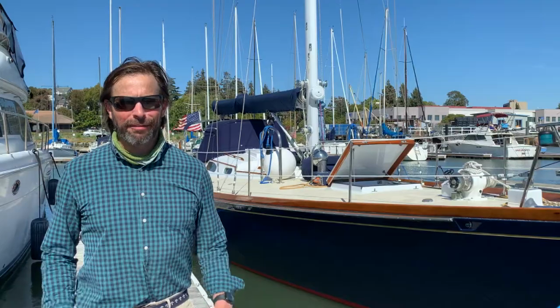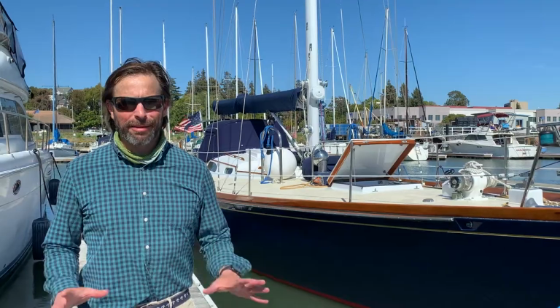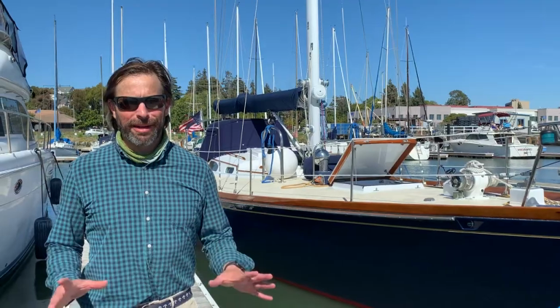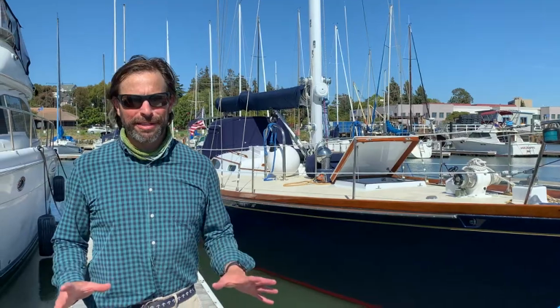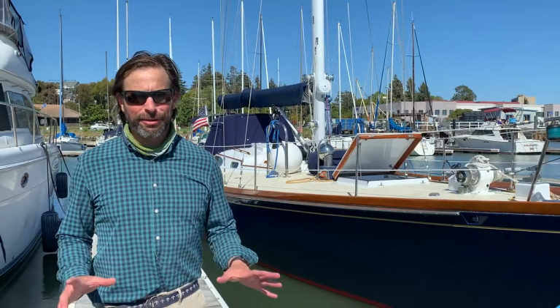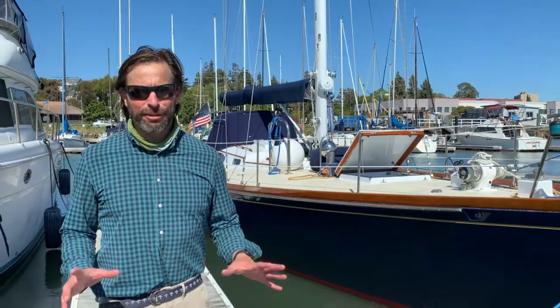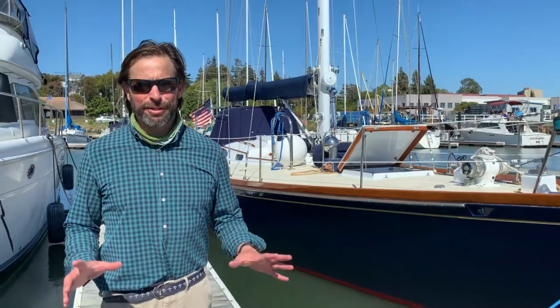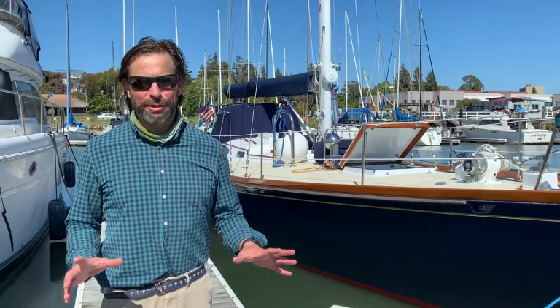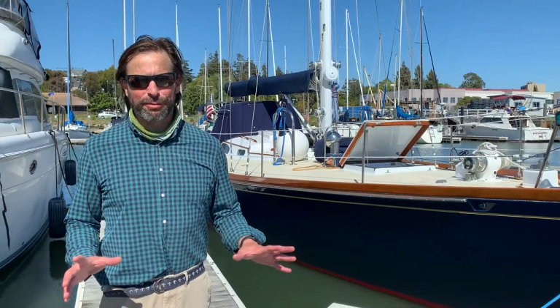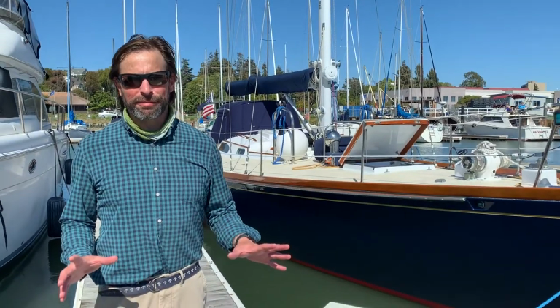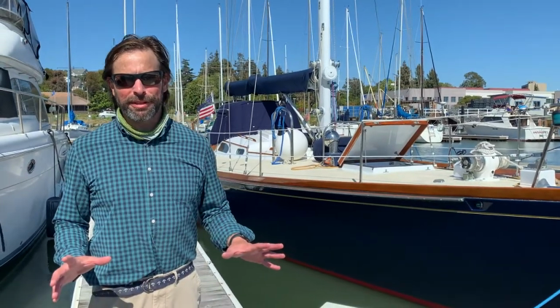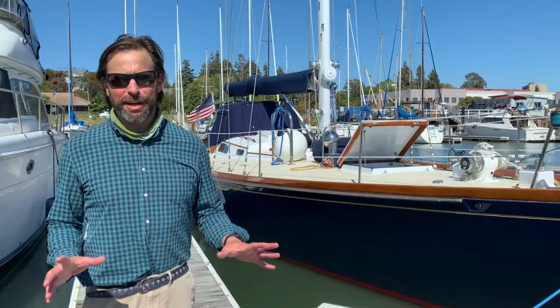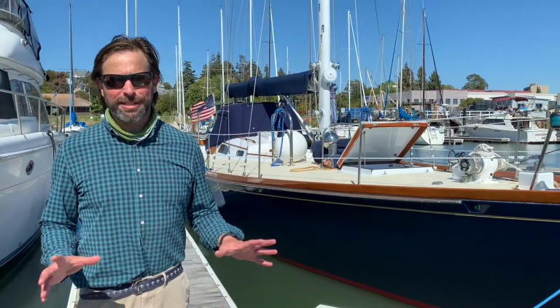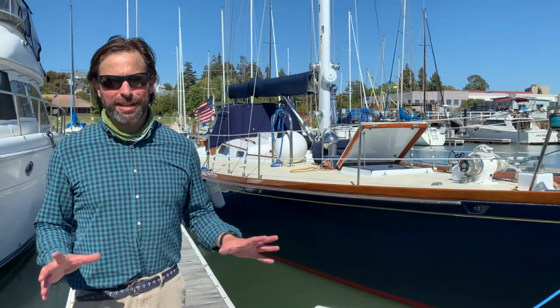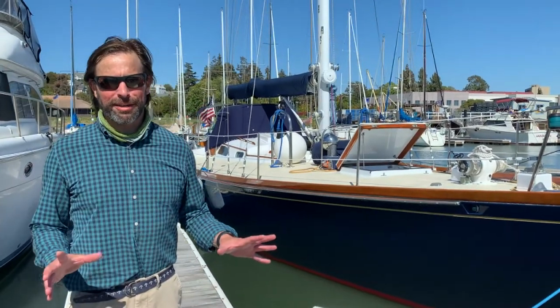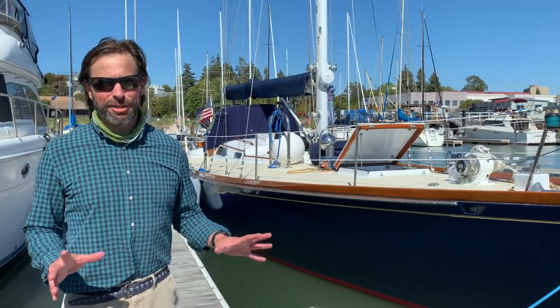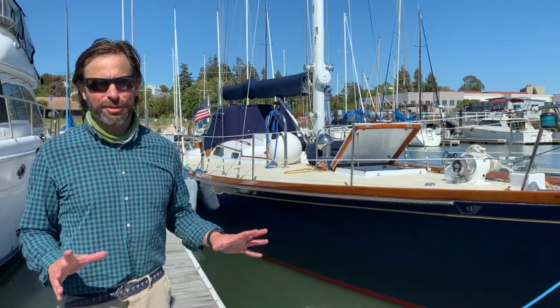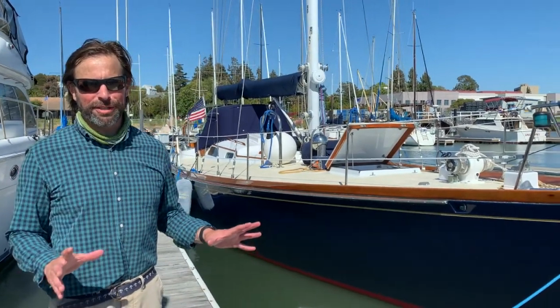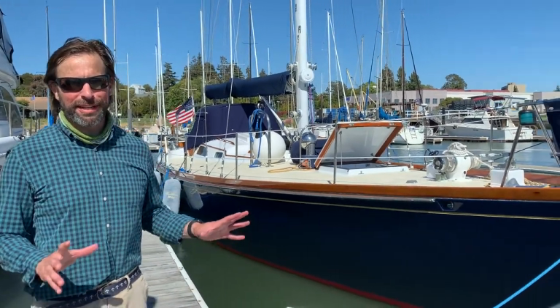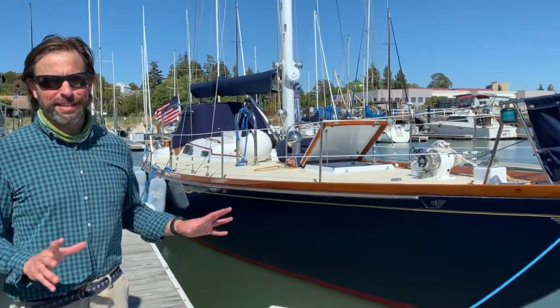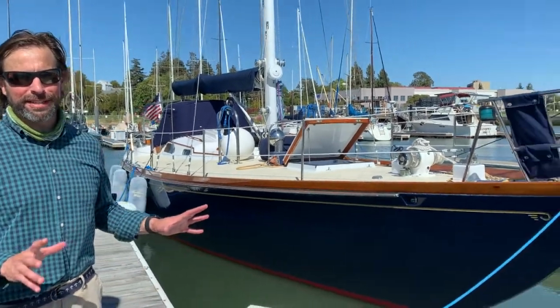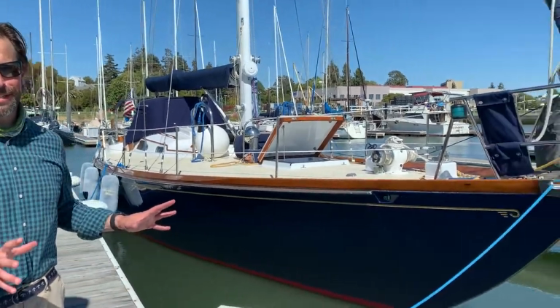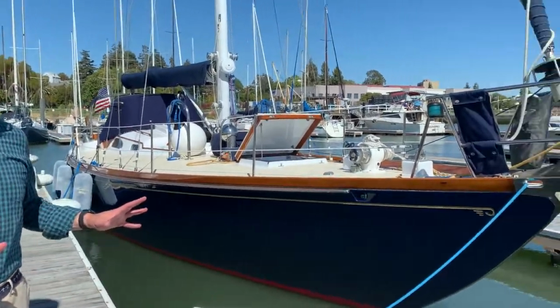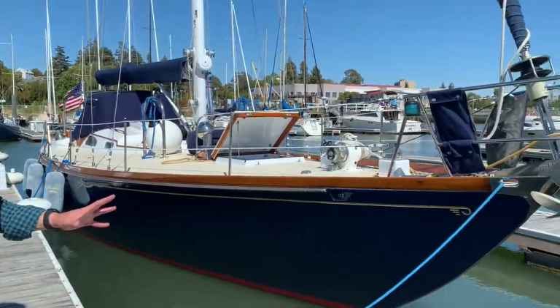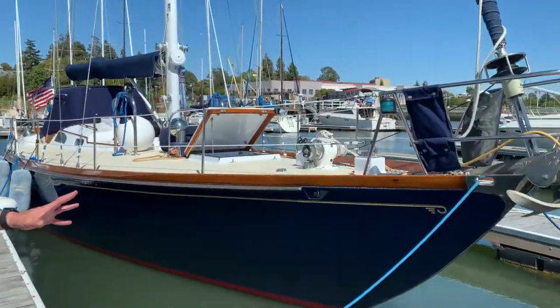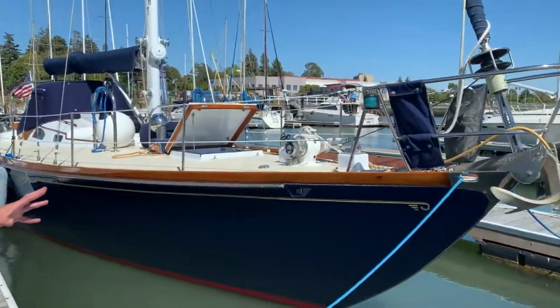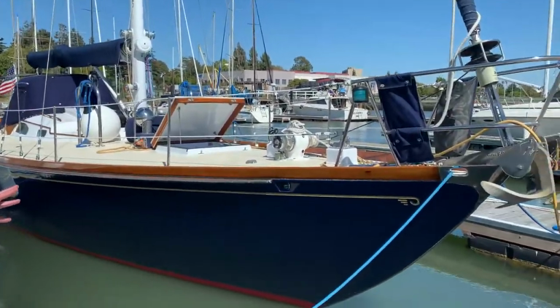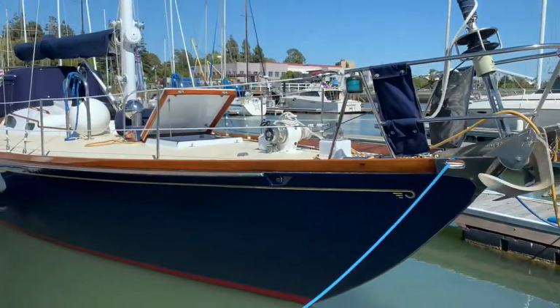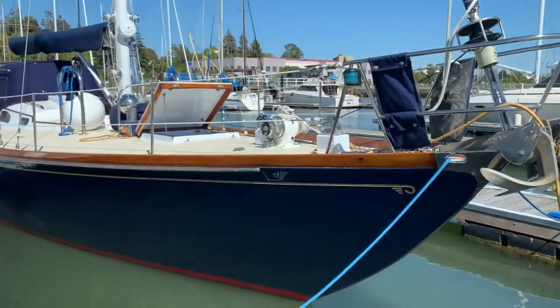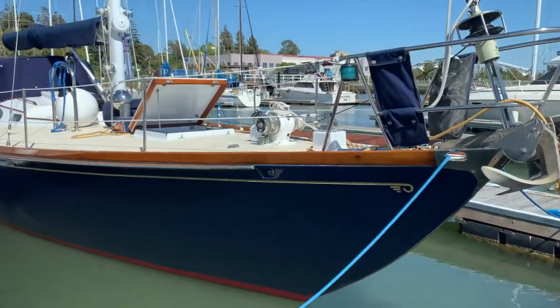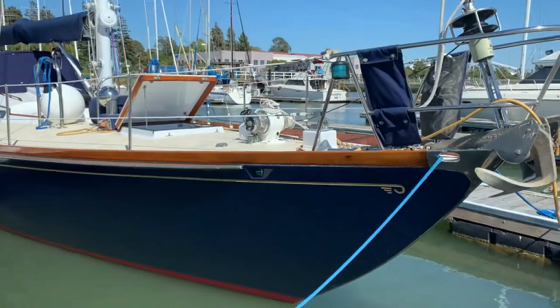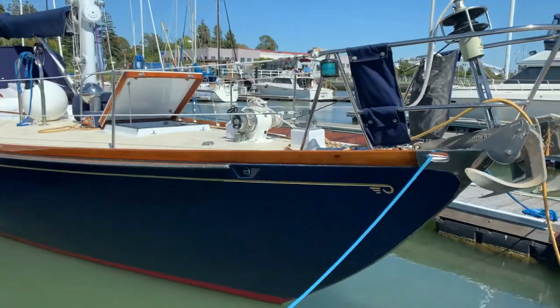Hey everybody, I'm Taylor Lewis here with Rifkin Yachts. Excited to show you this 1967 Hinckley 48 Sloop.